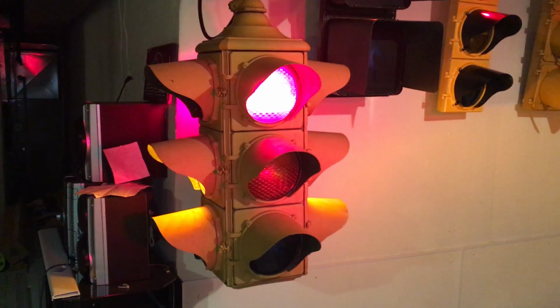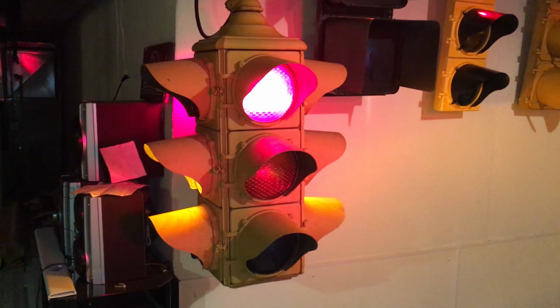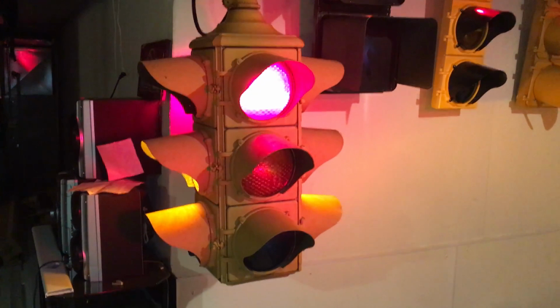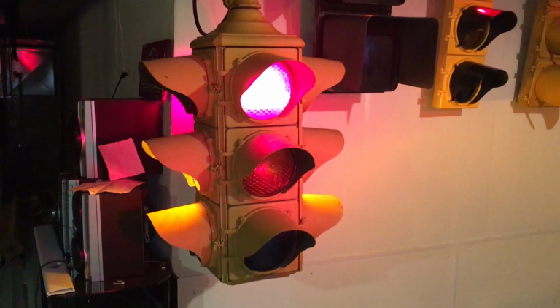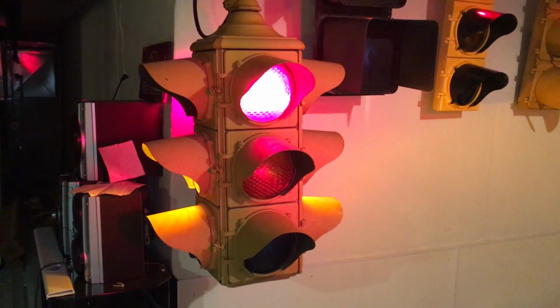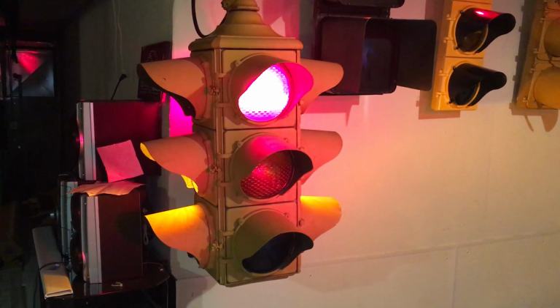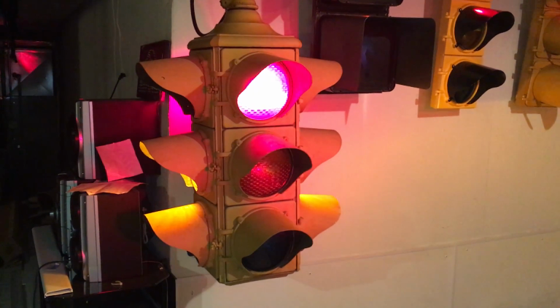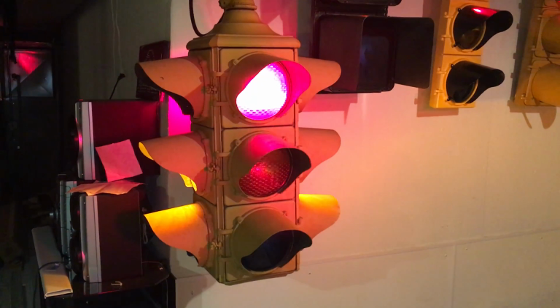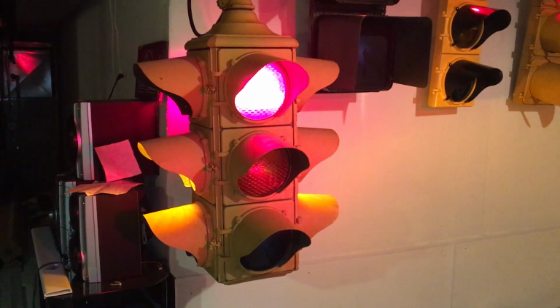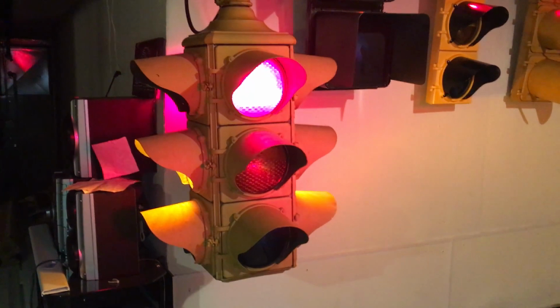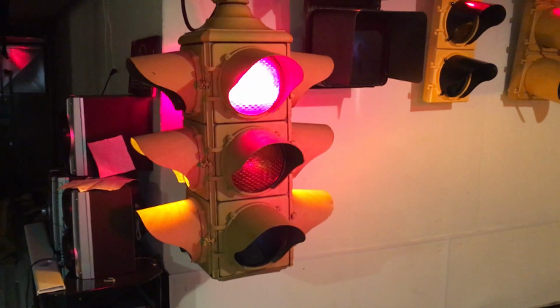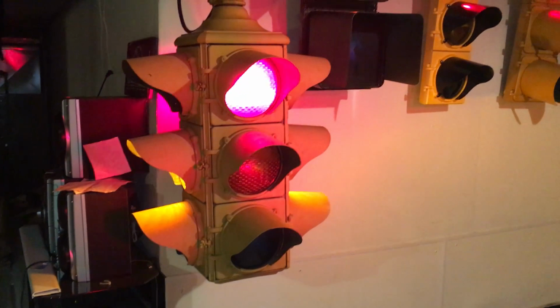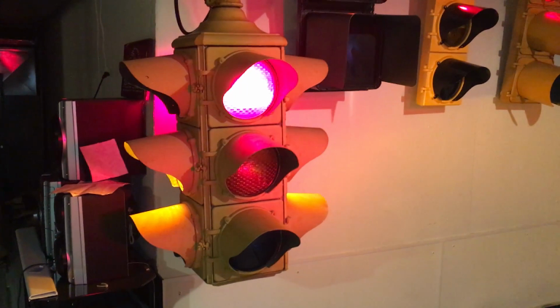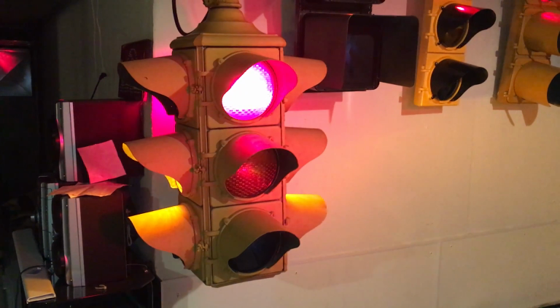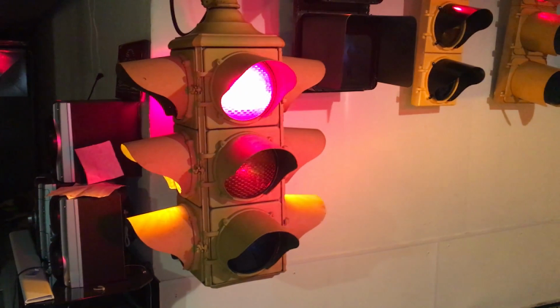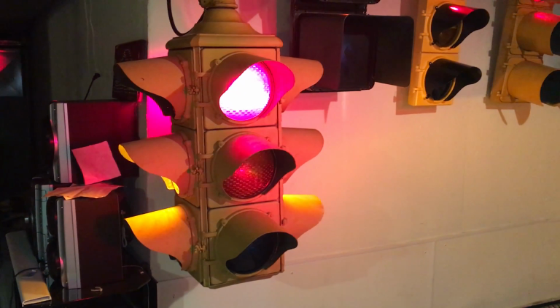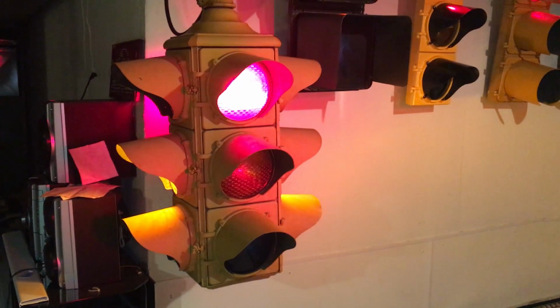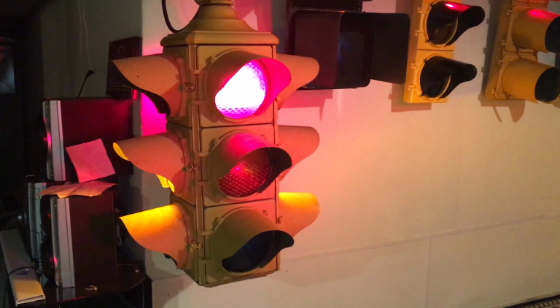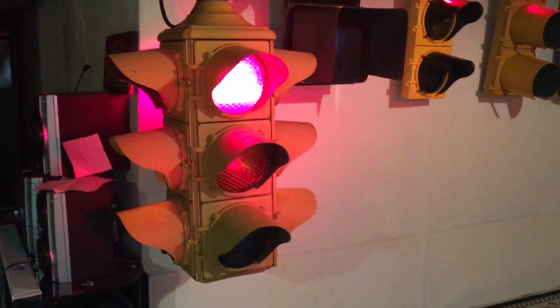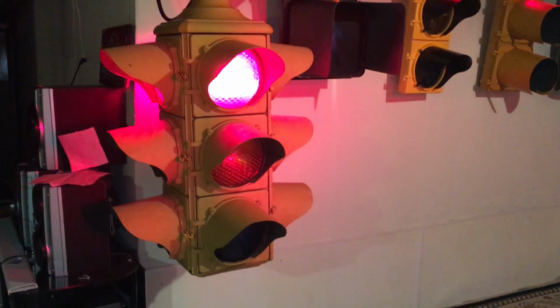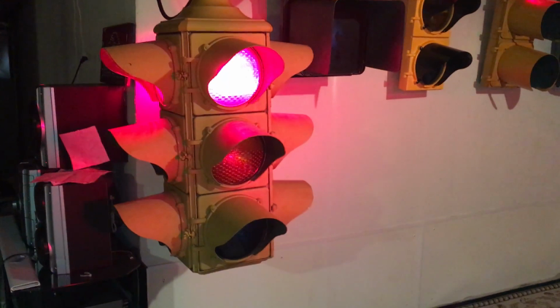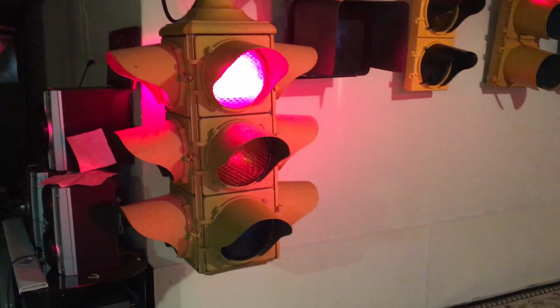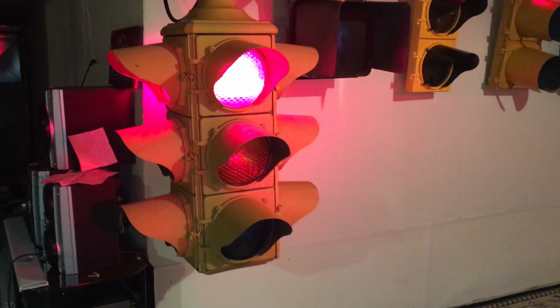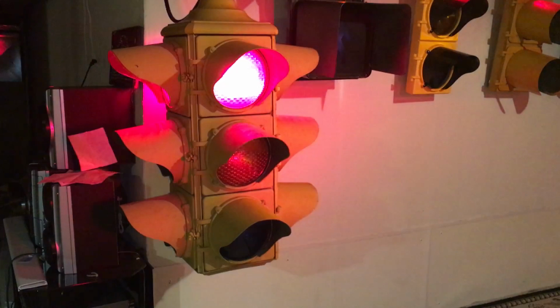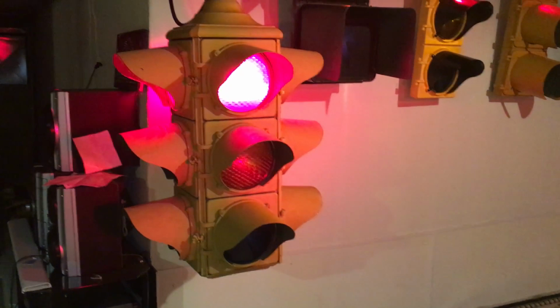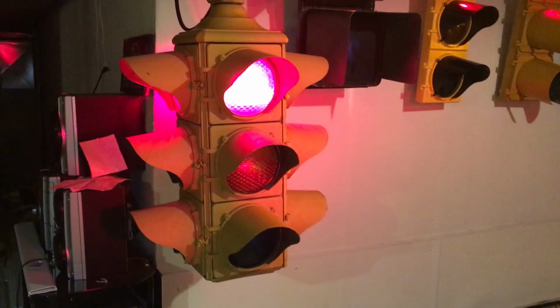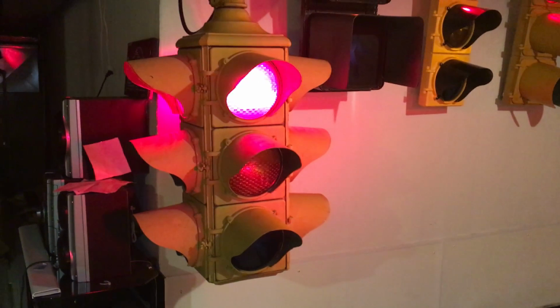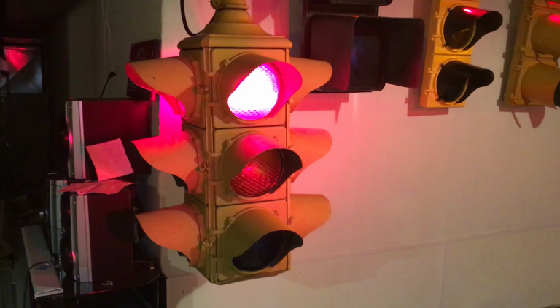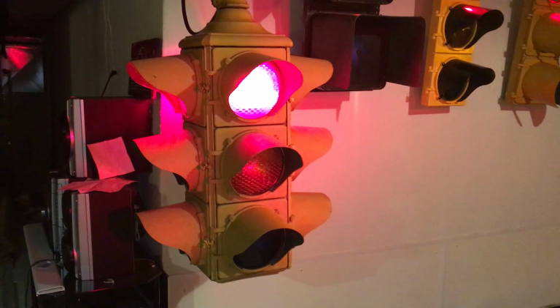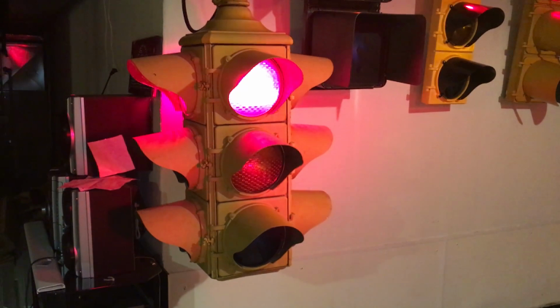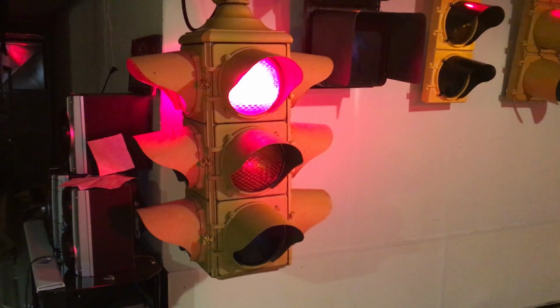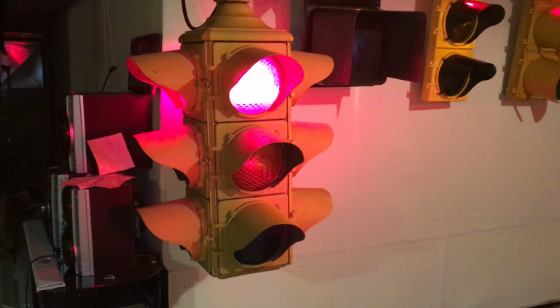Here's a brief video on the latest signal to be added to my collection. This is a GE four-way.